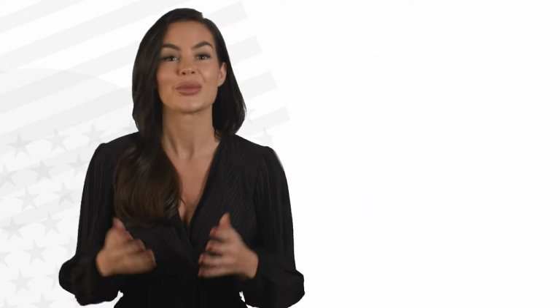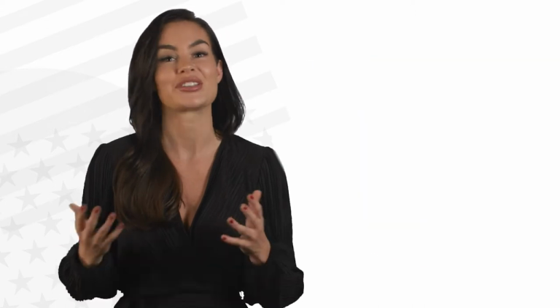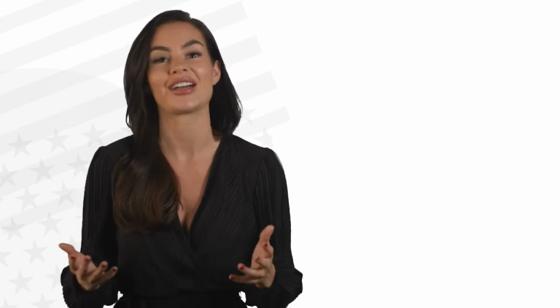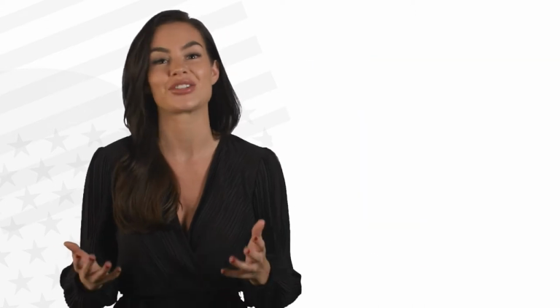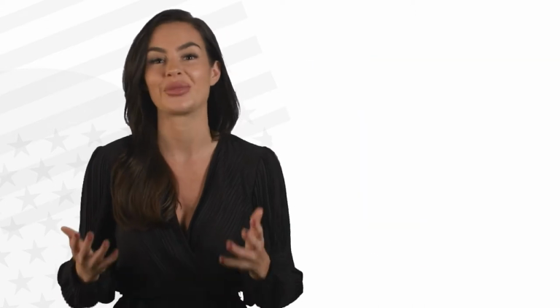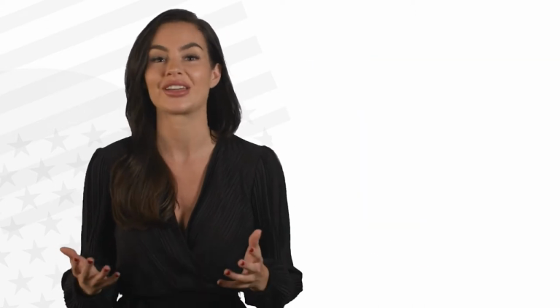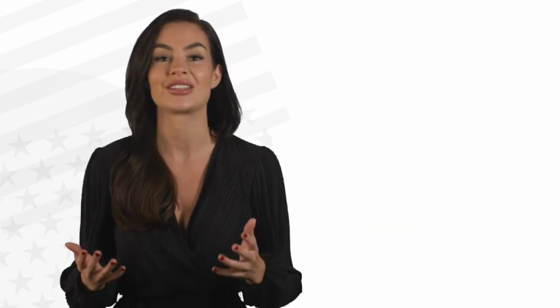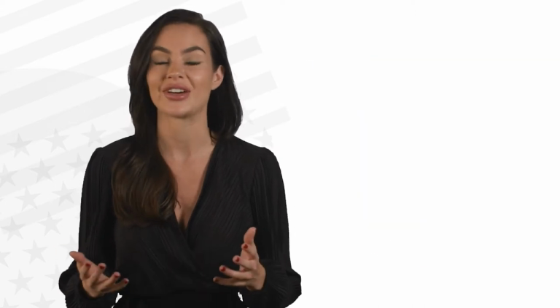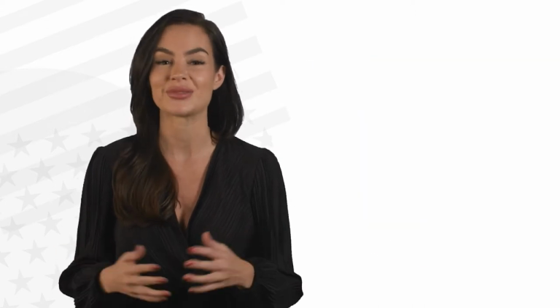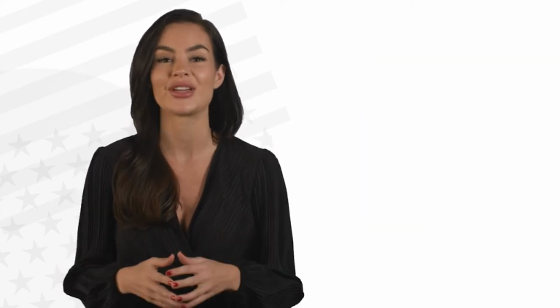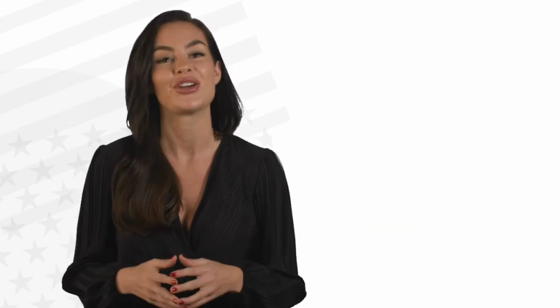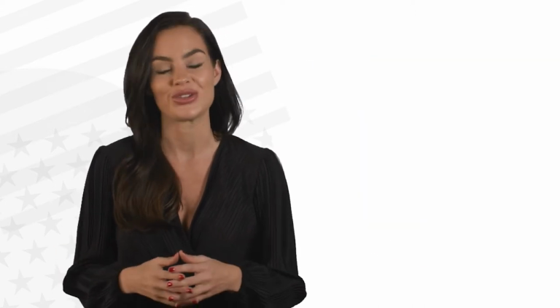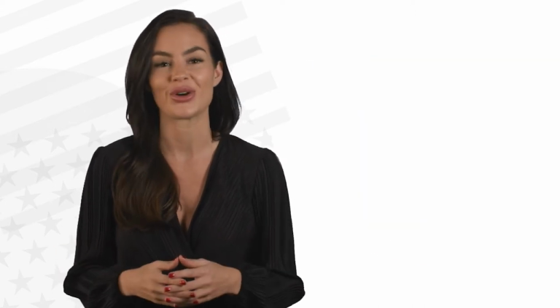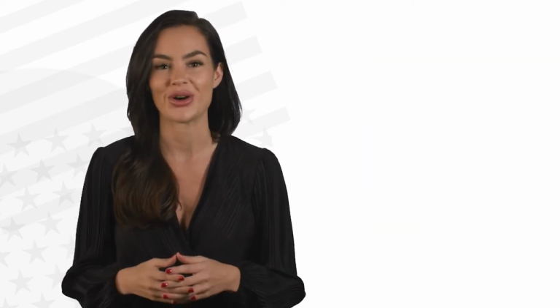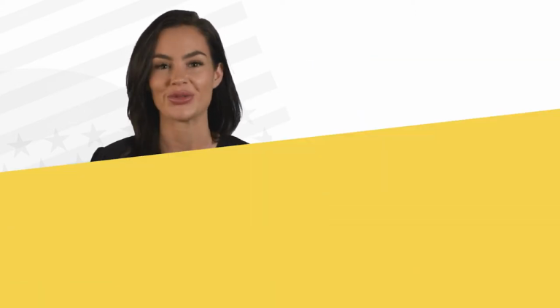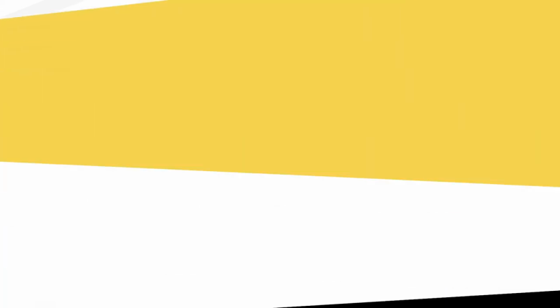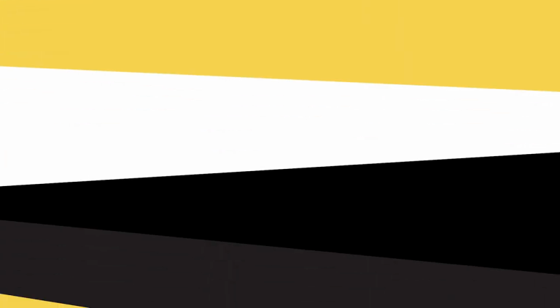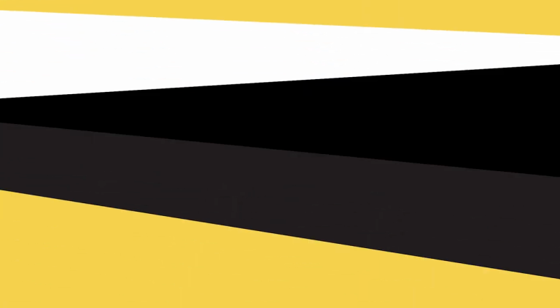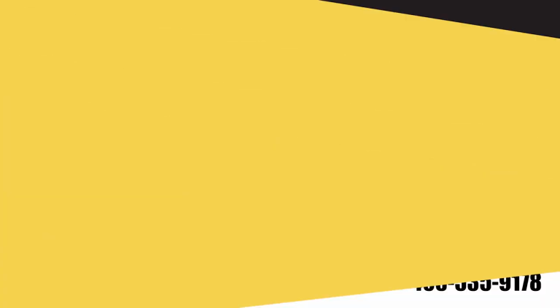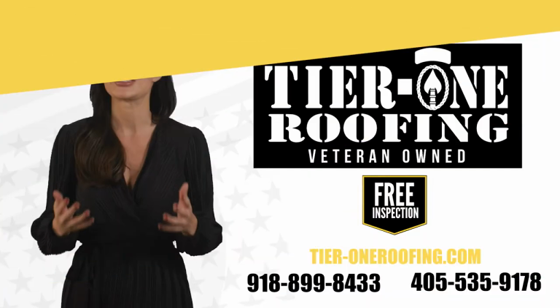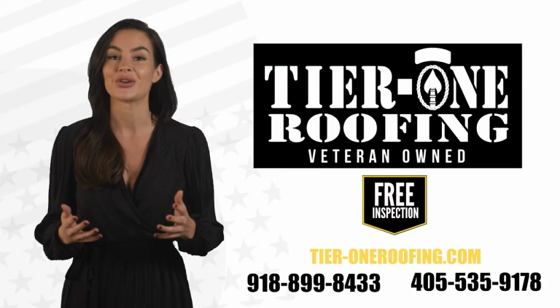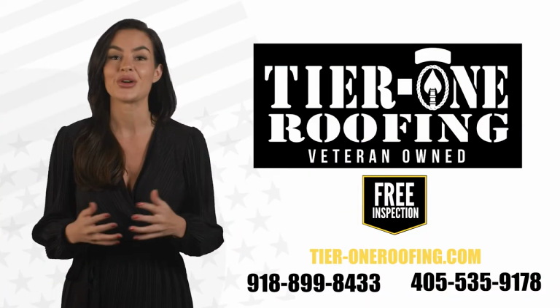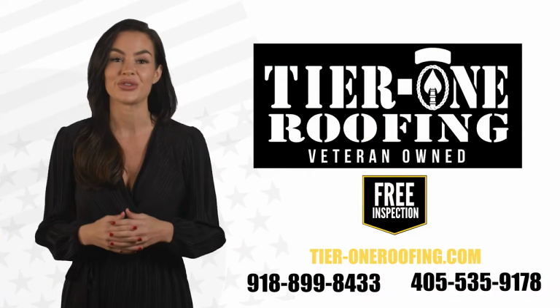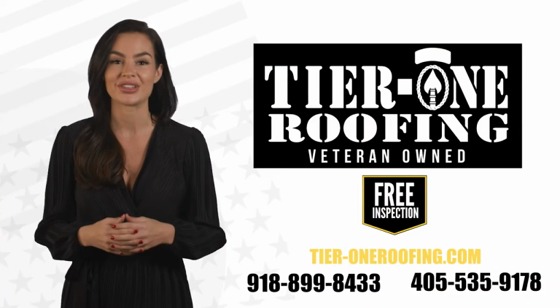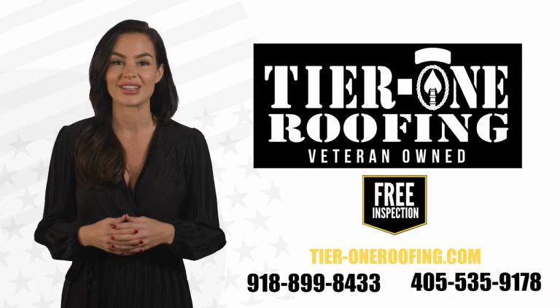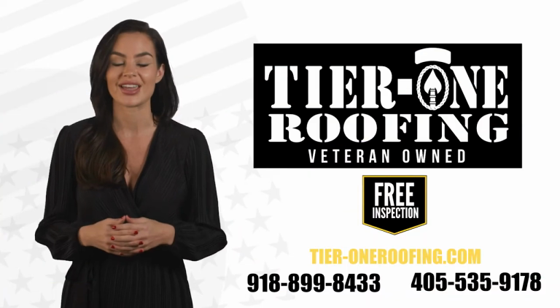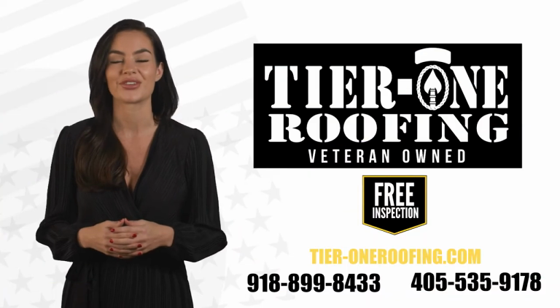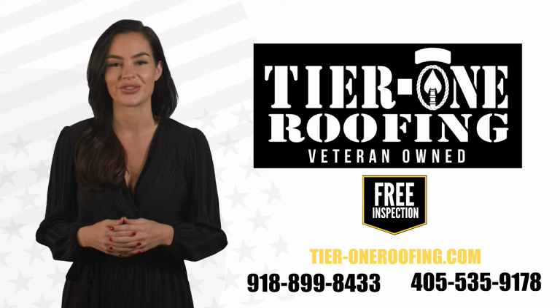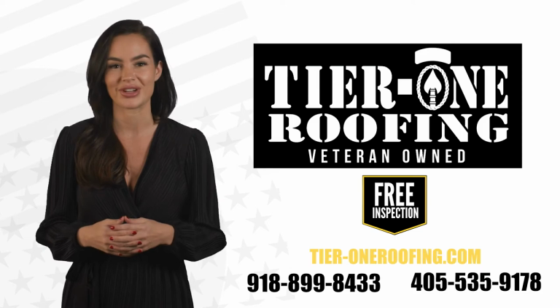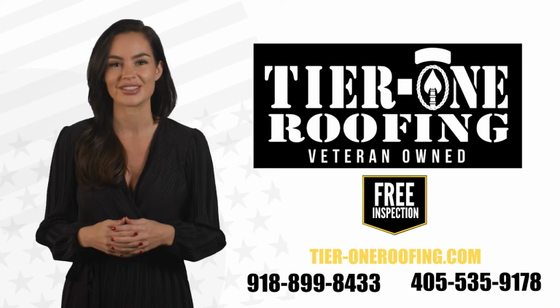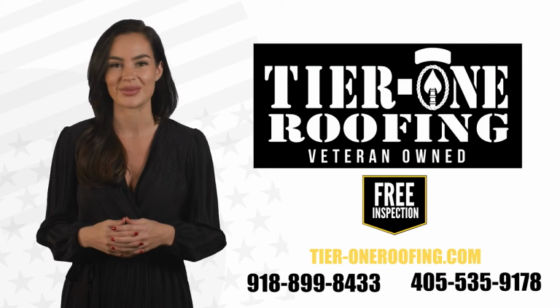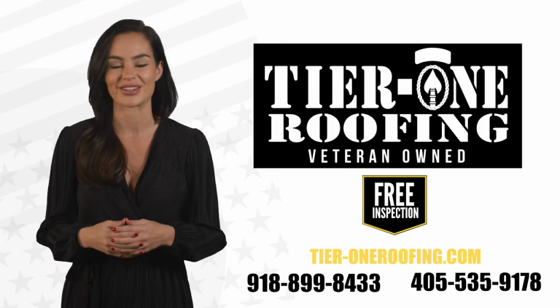Protect your biggest investment, your home. Call Tier 1 Roofing today for a free inspection.